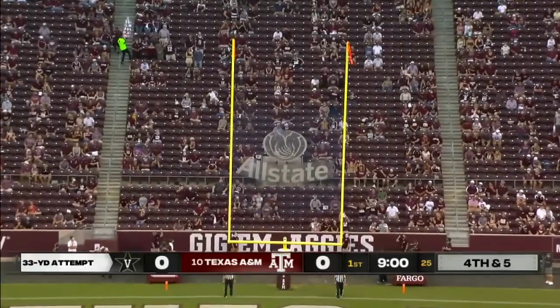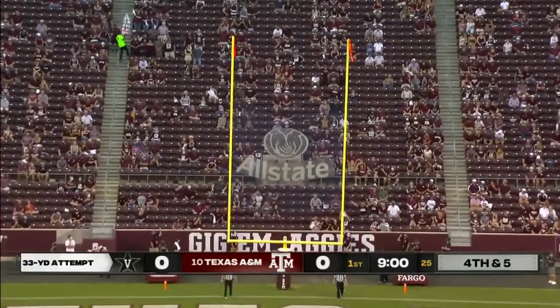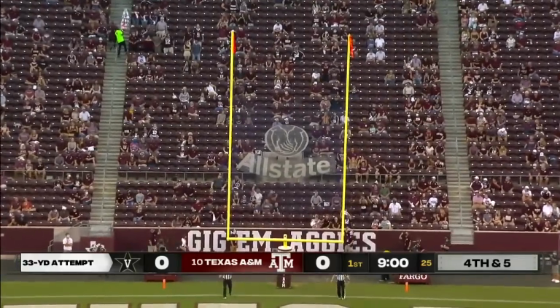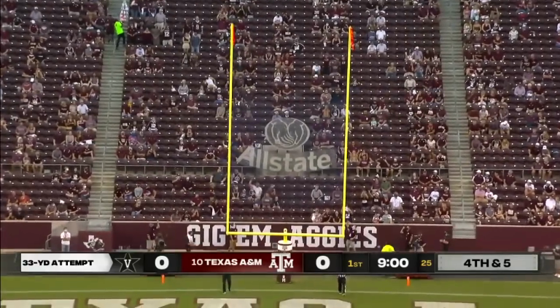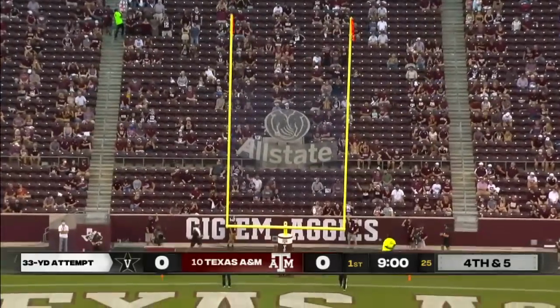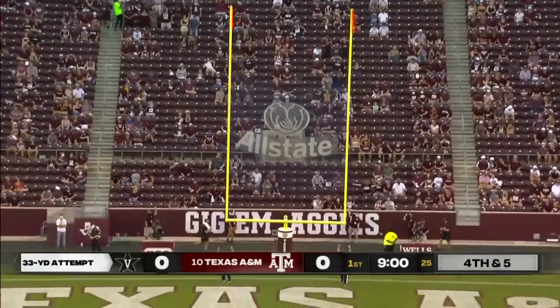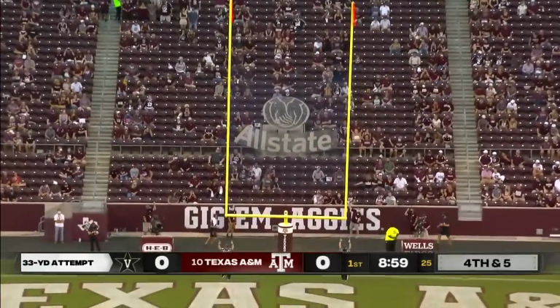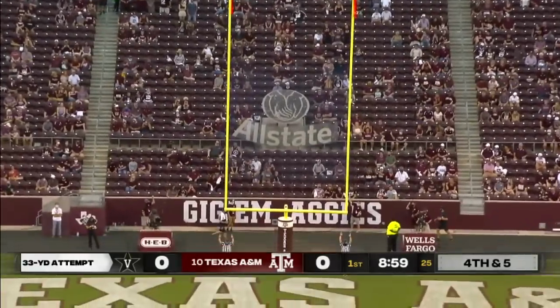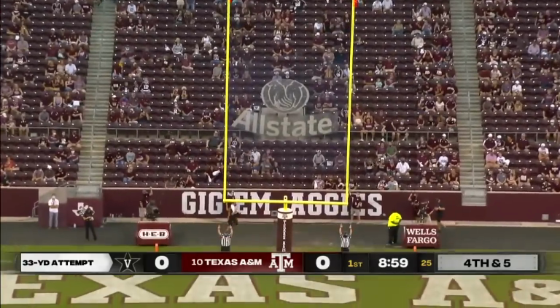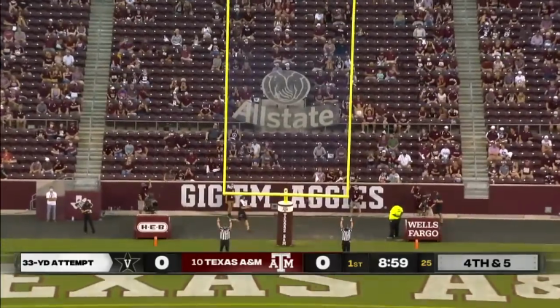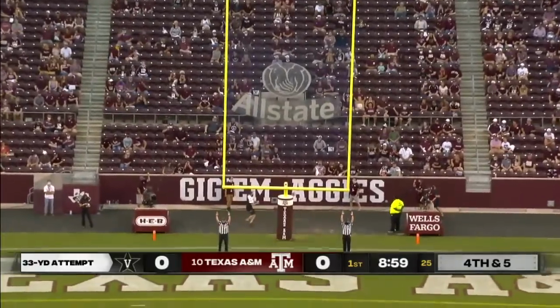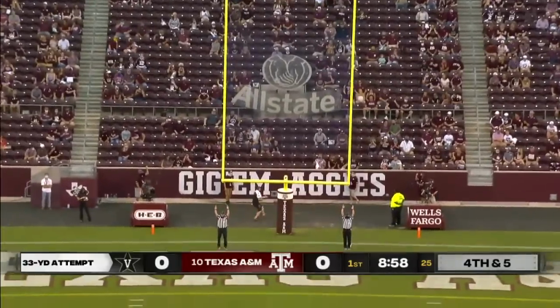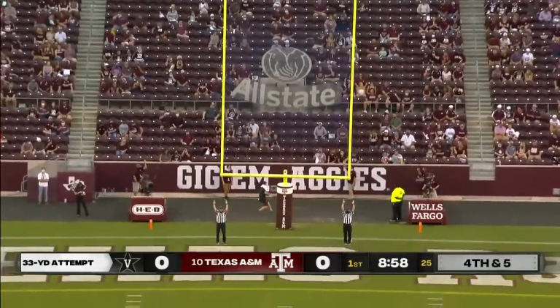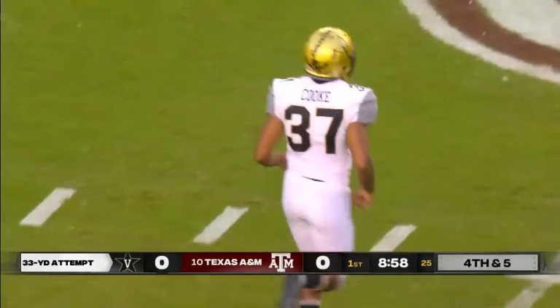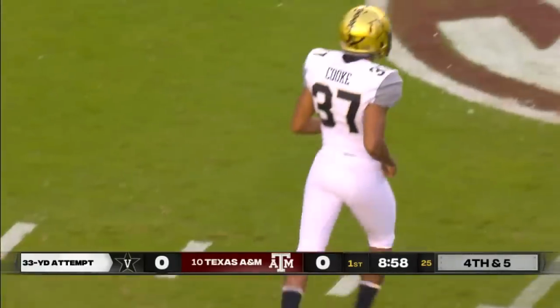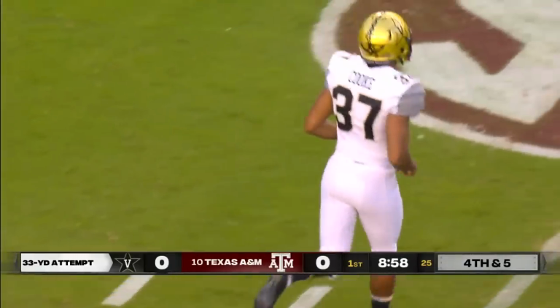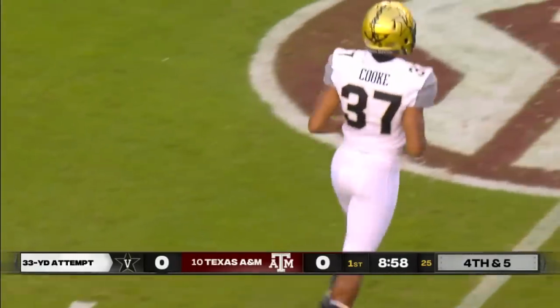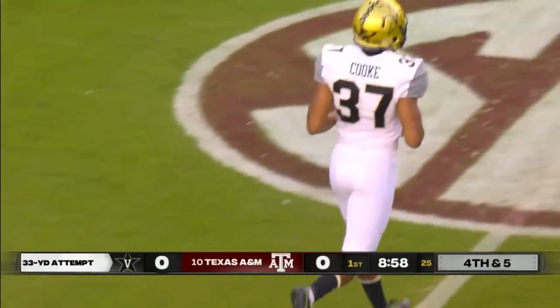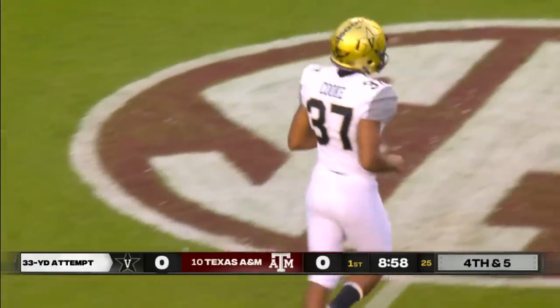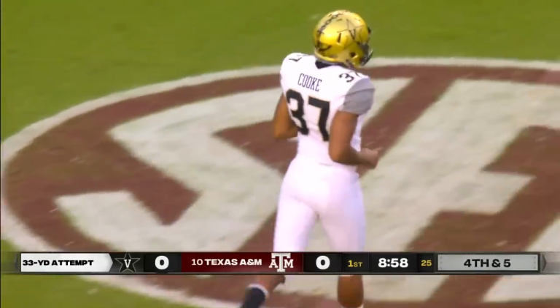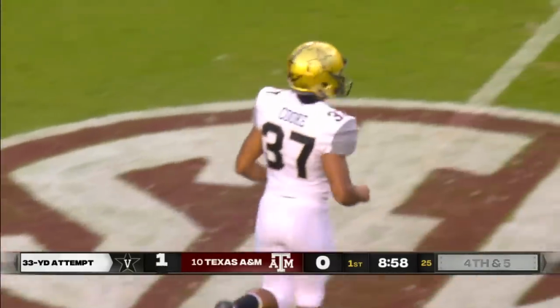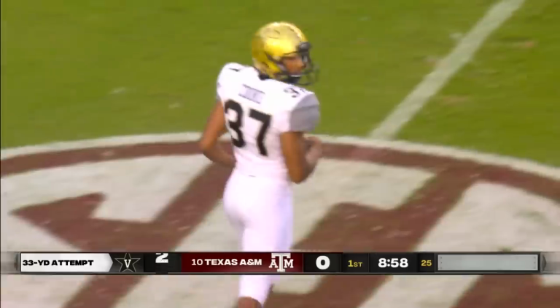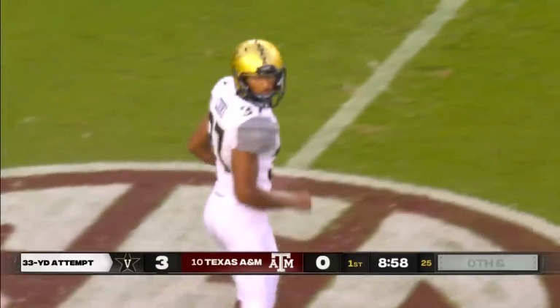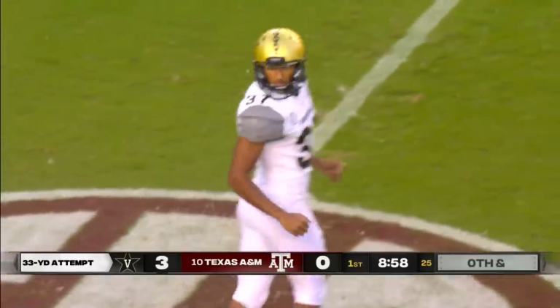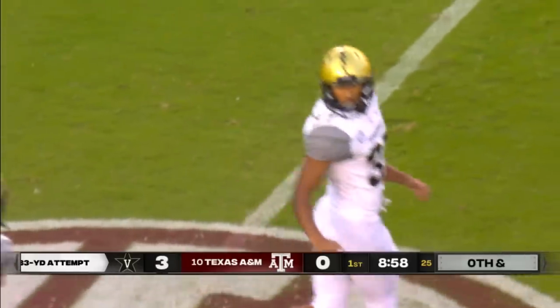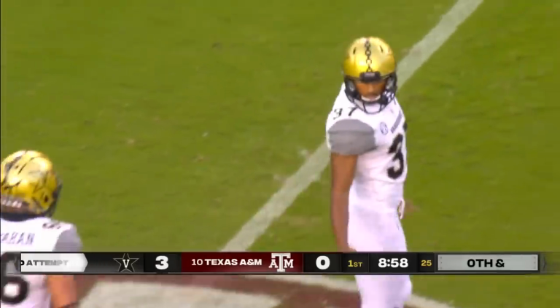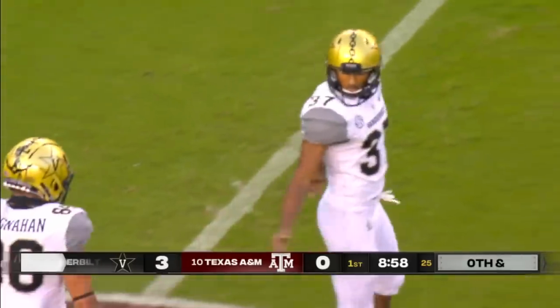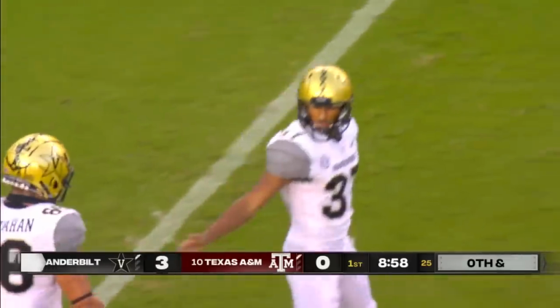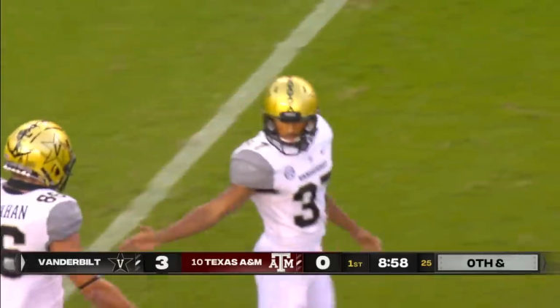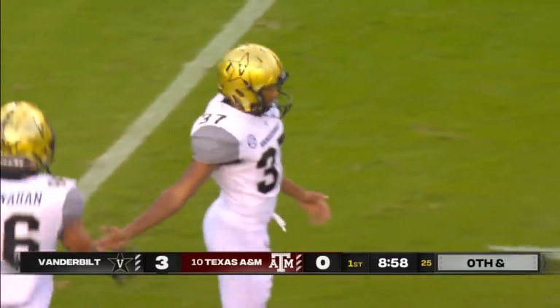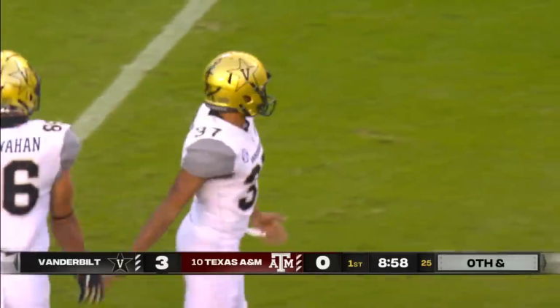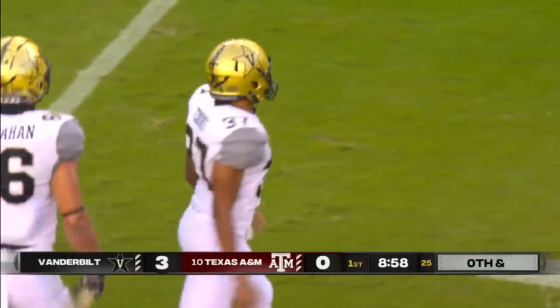Perfect. And Vanderbilt — what an impressive opening drive — gets on the board first.